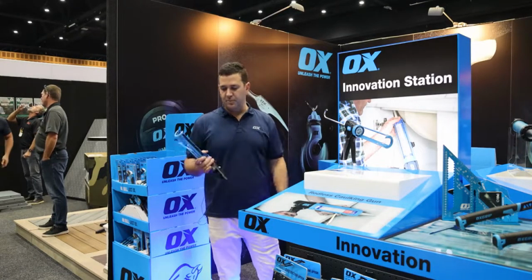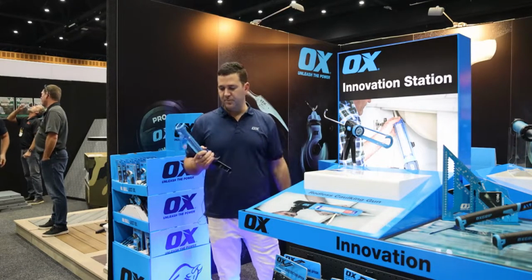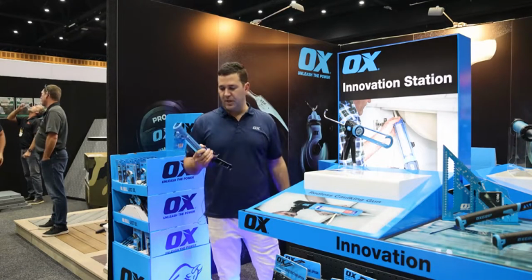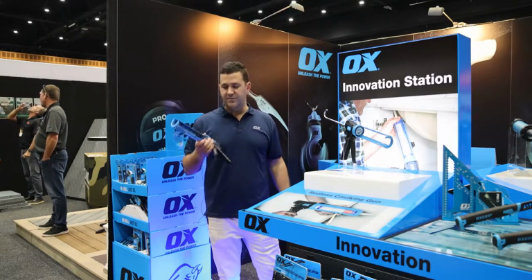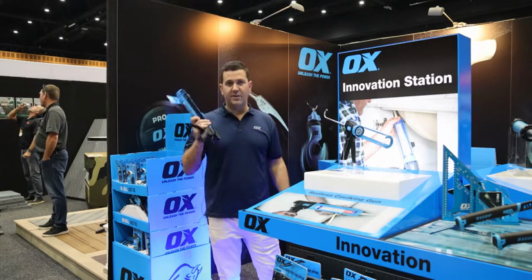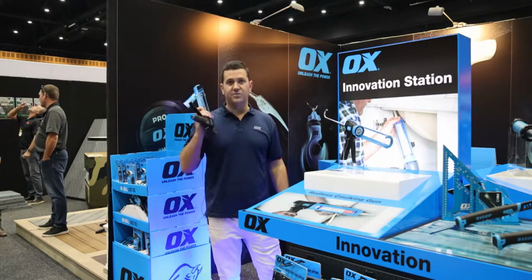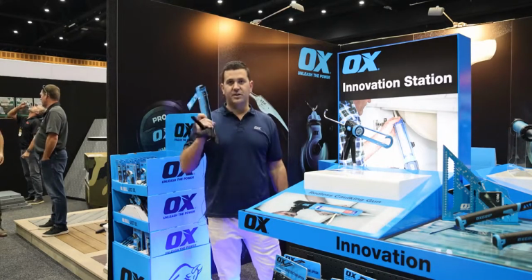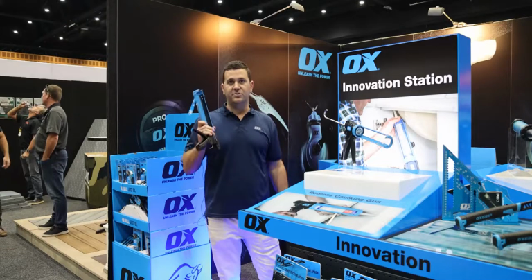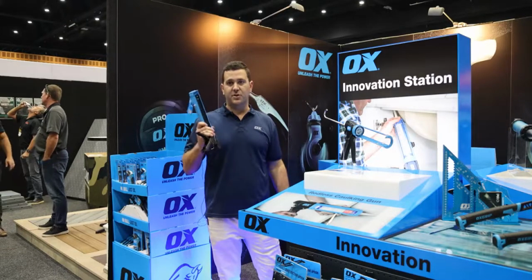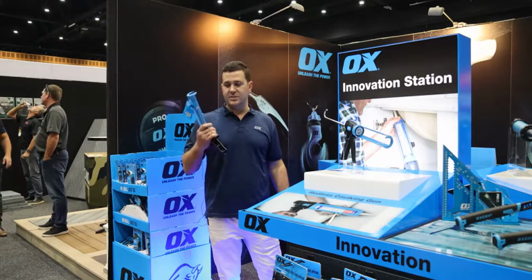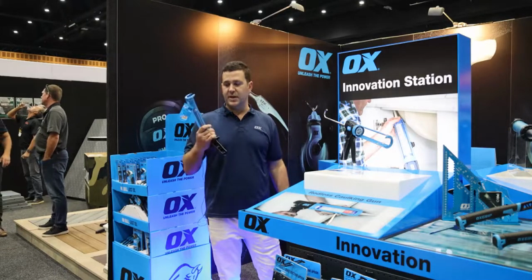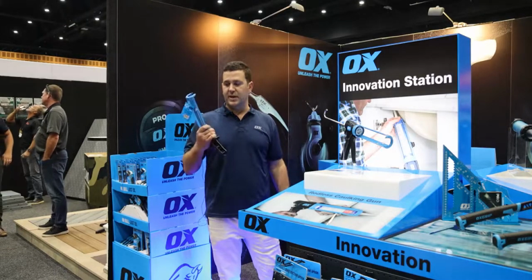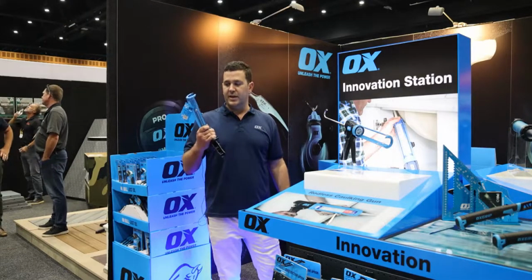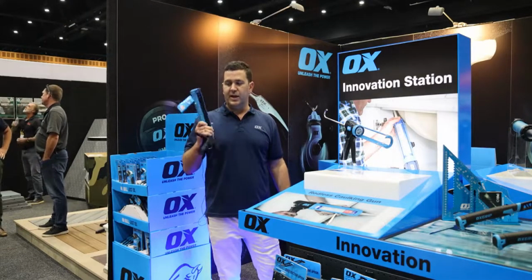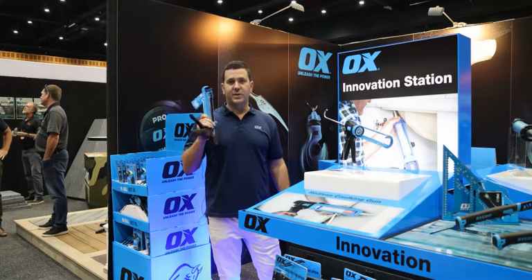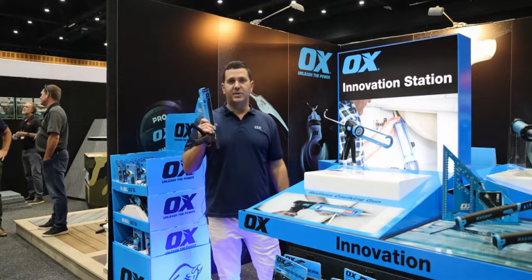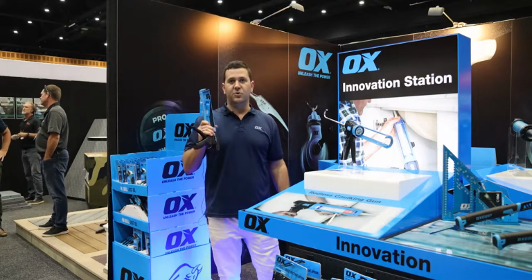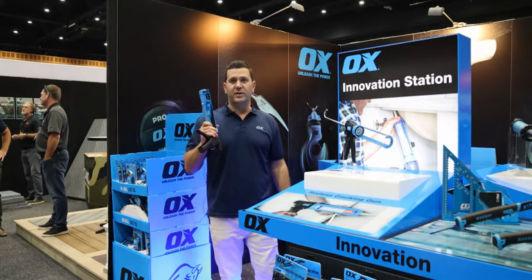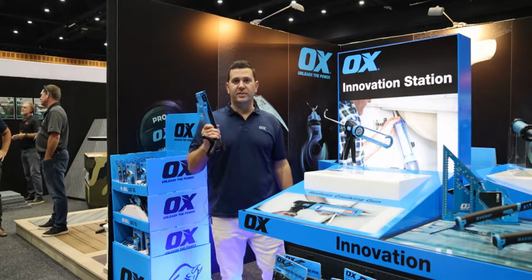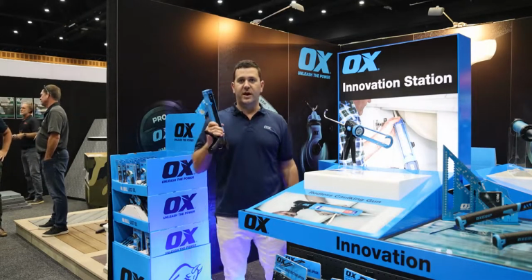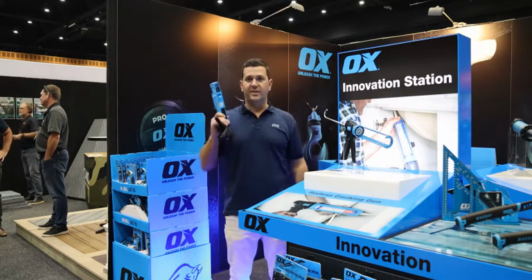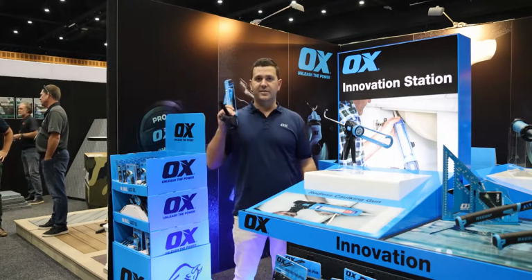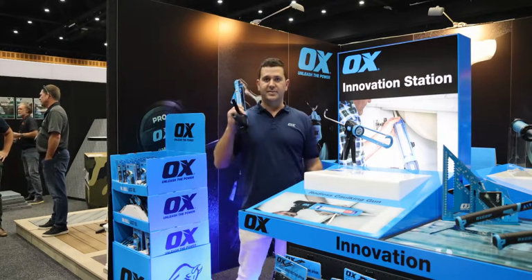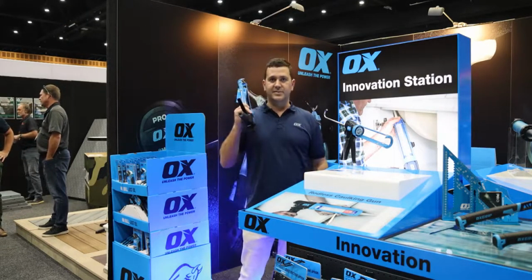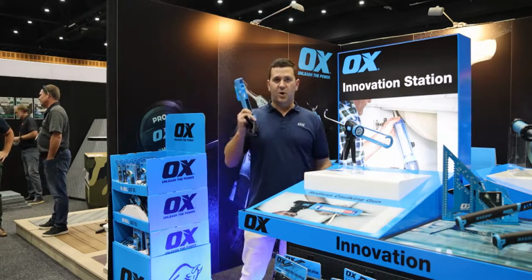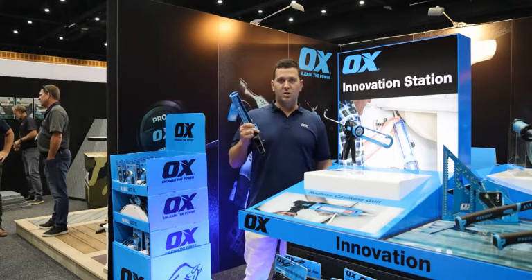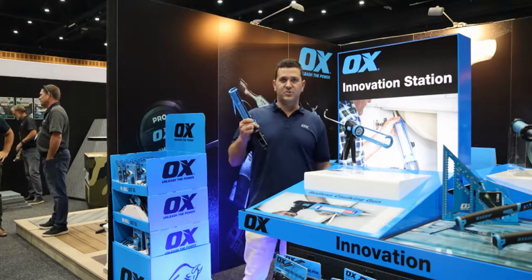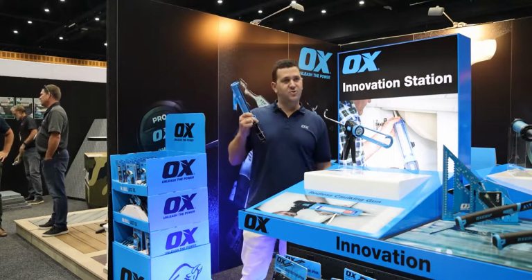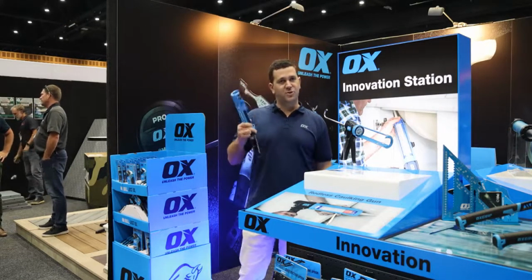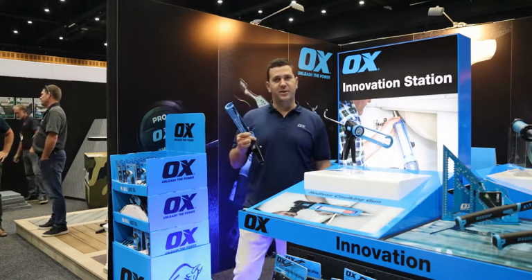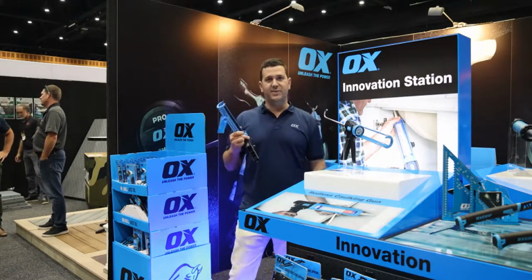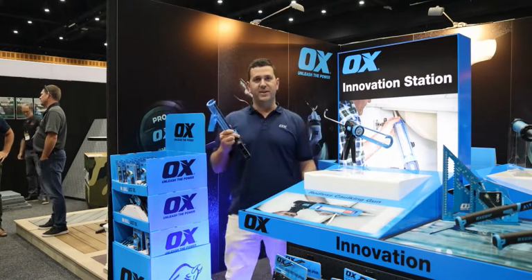If you haven't seen these, get one into your toolkit today. Ox — new and innovative.